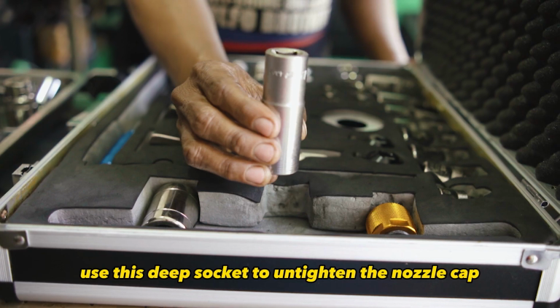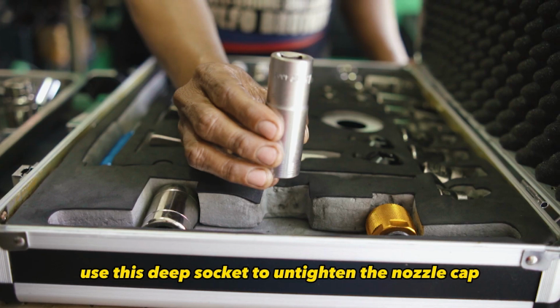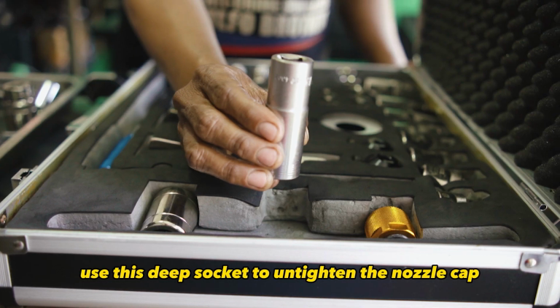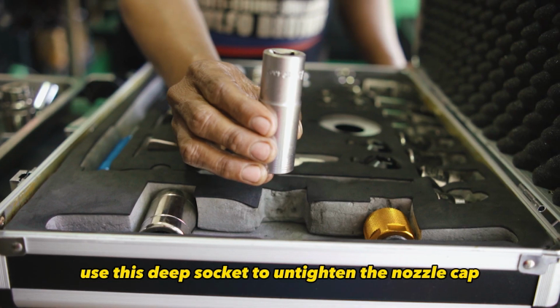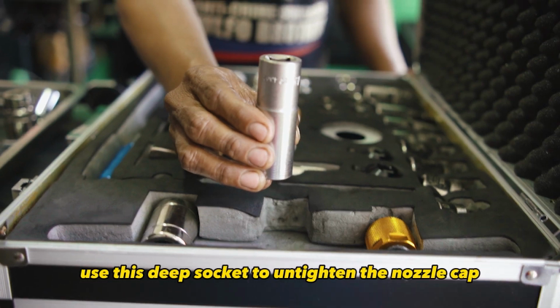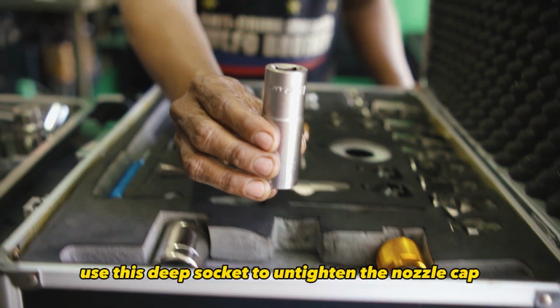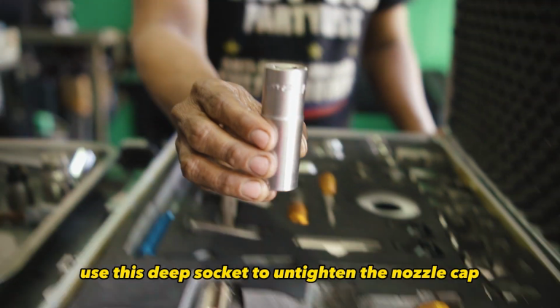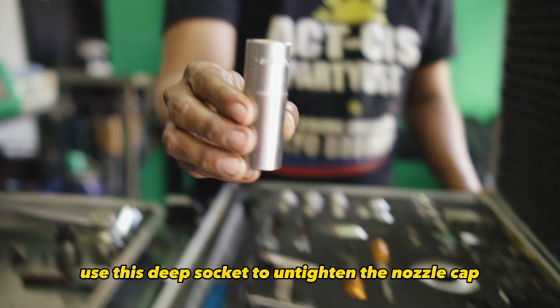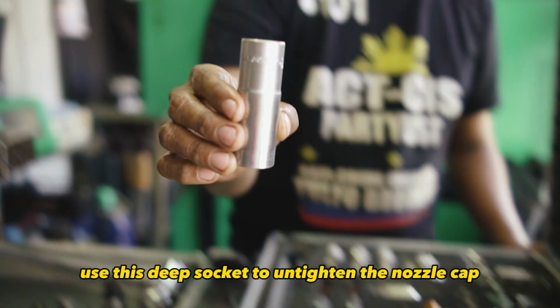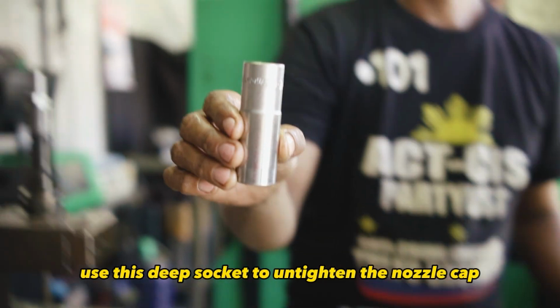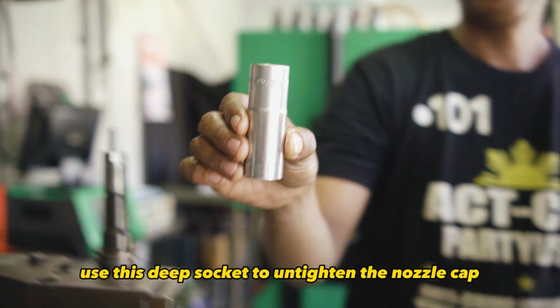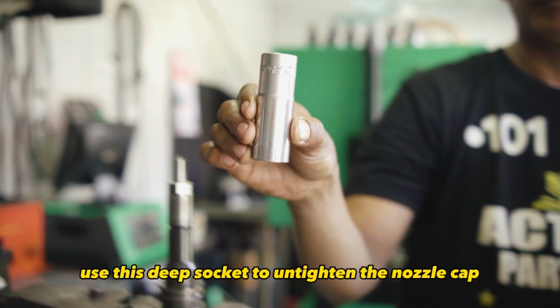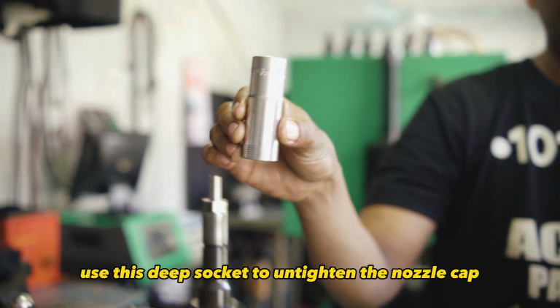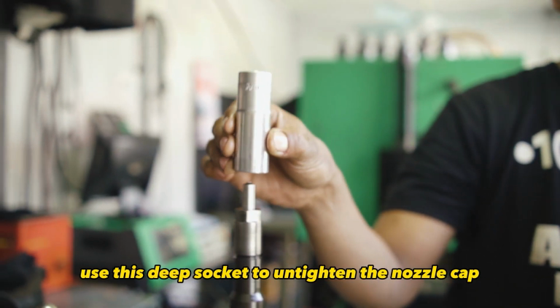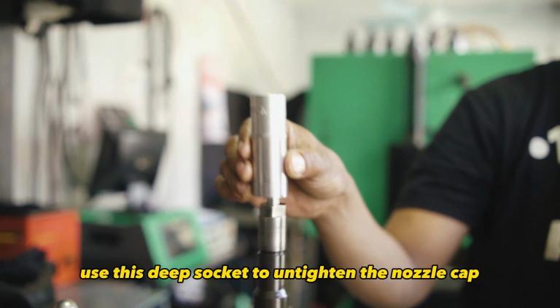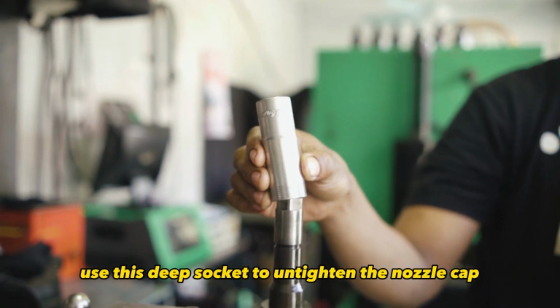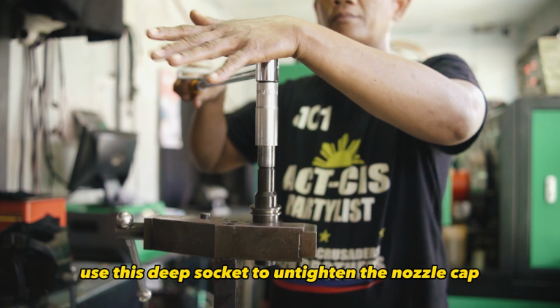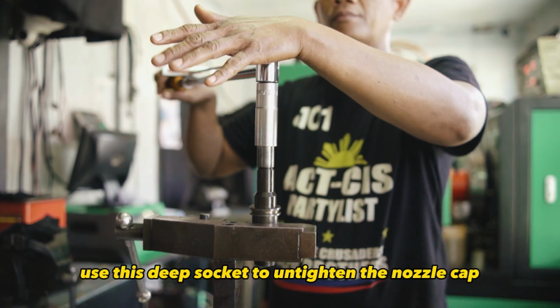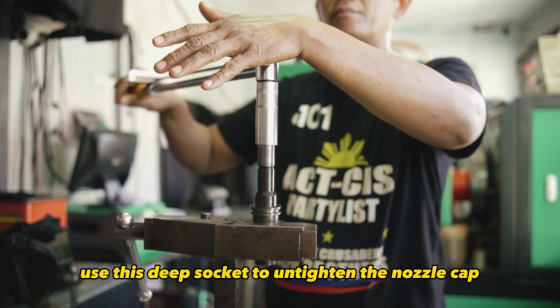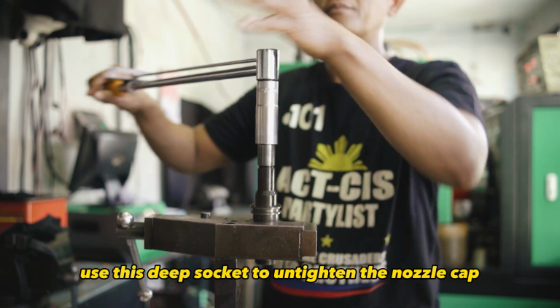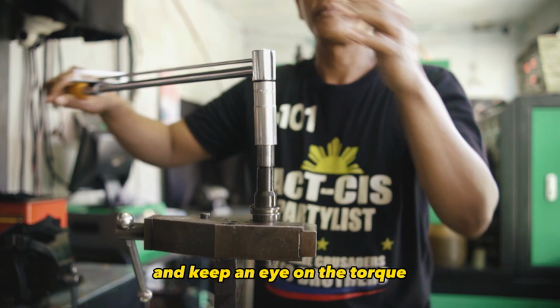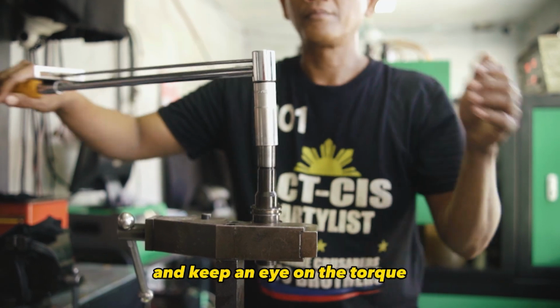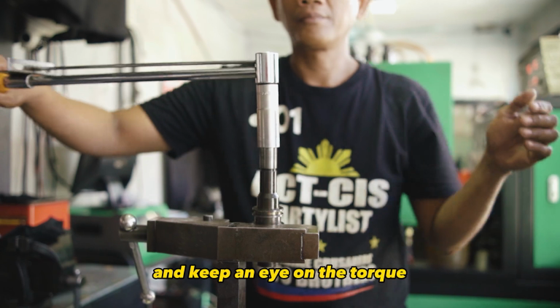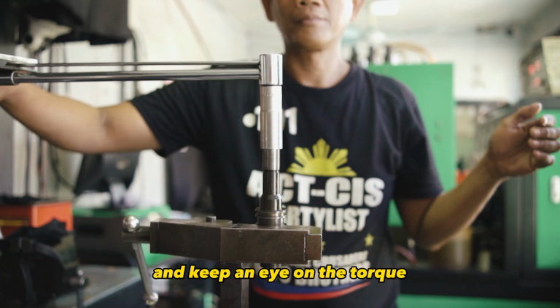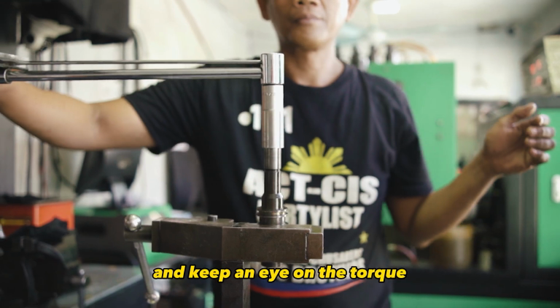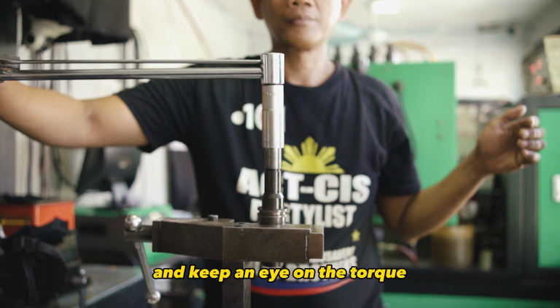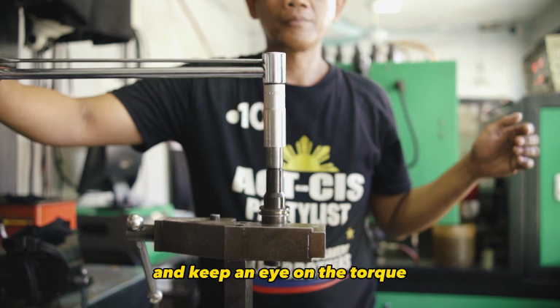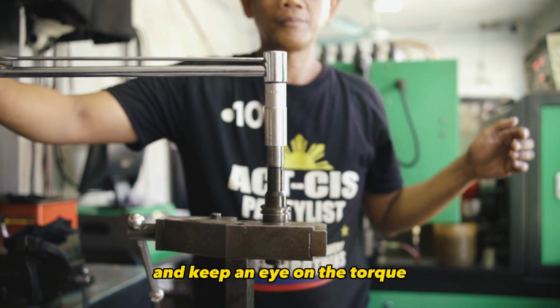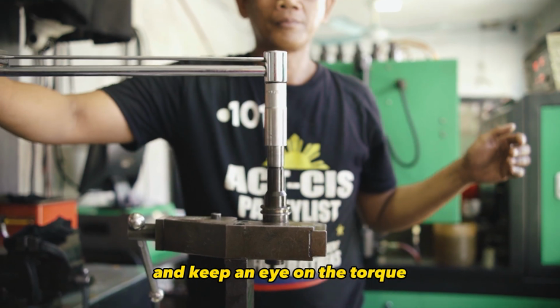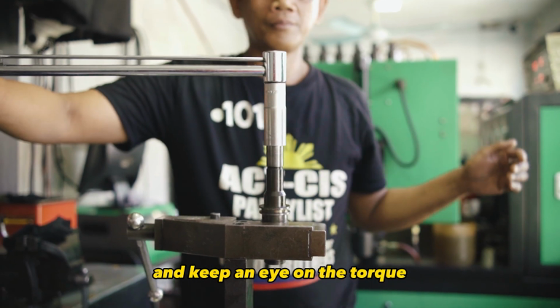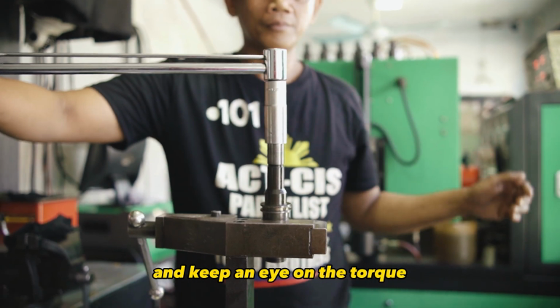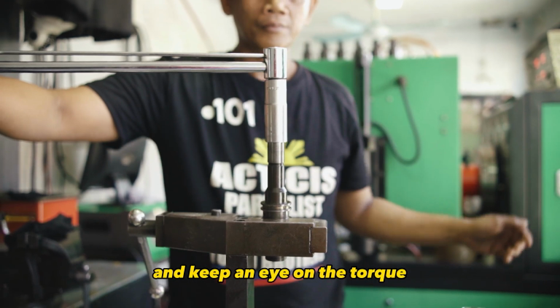Step 6. Use this deep socket to untighten the nozzle cup, and keep an eye on the torque.